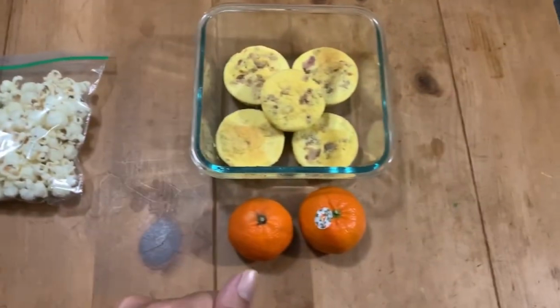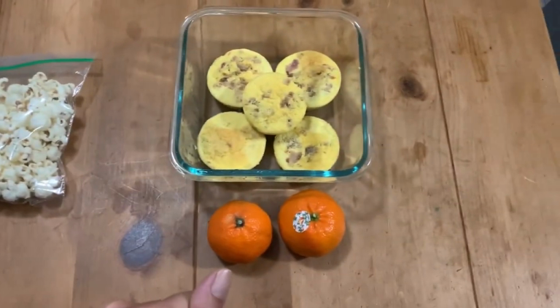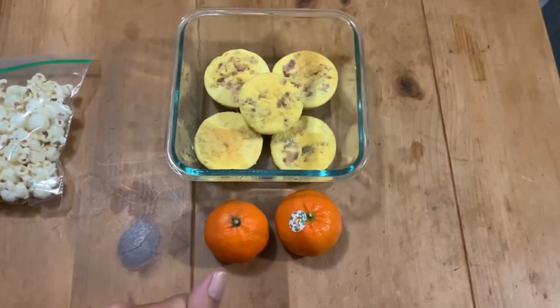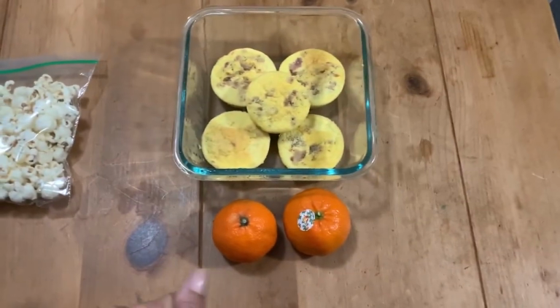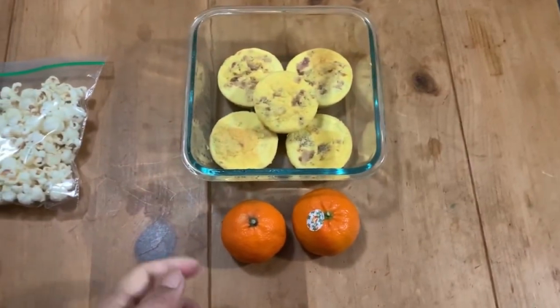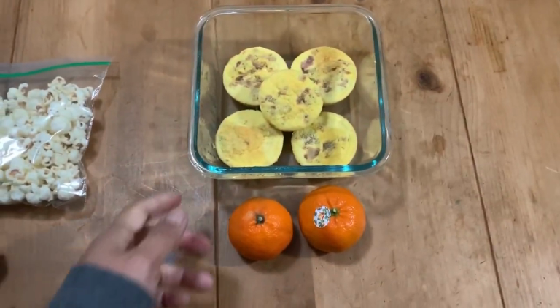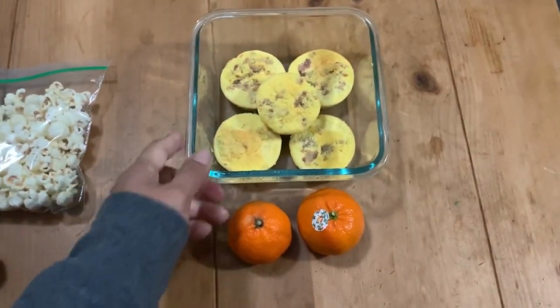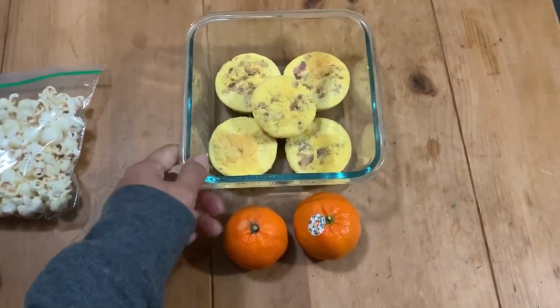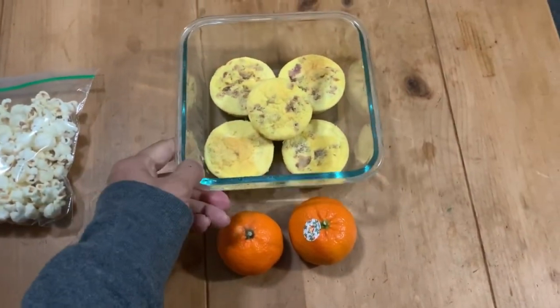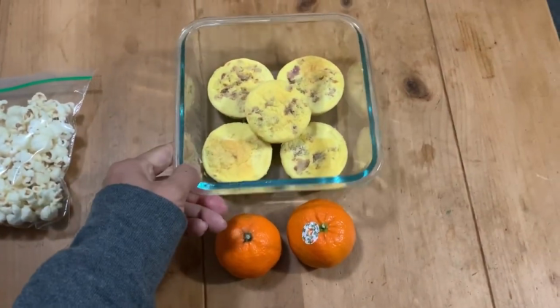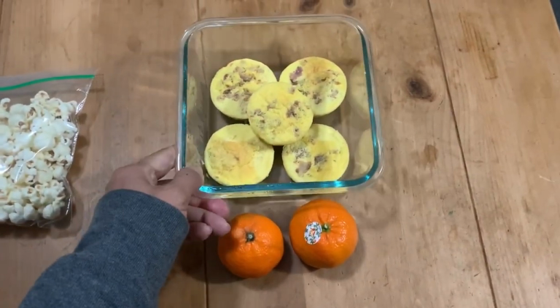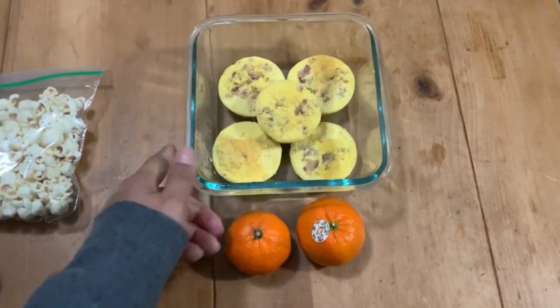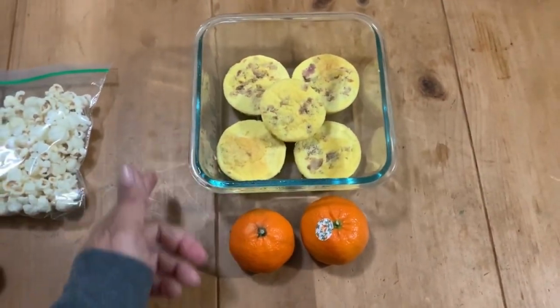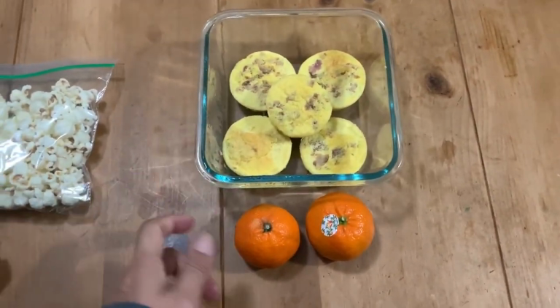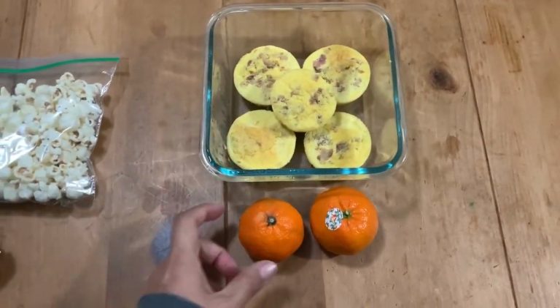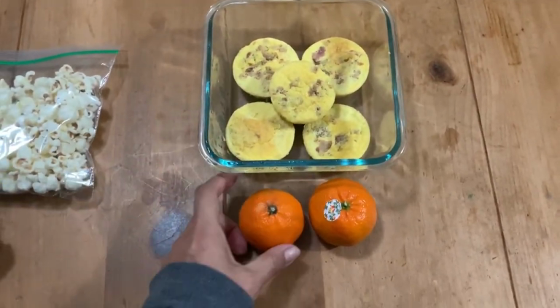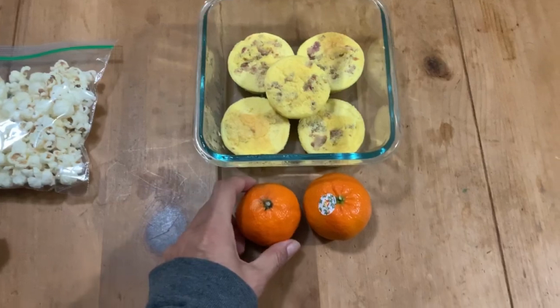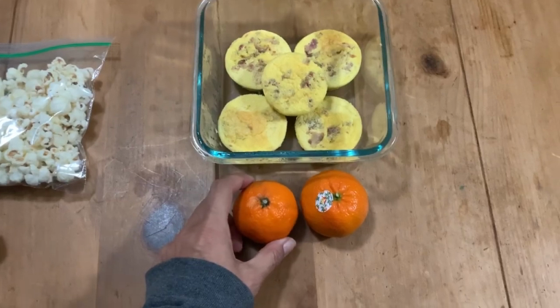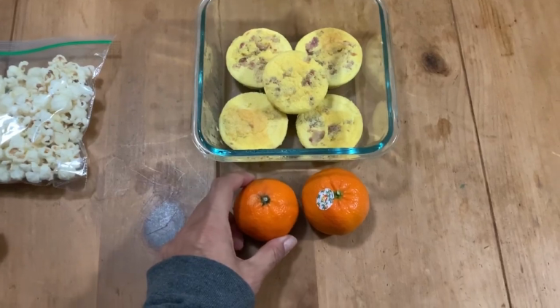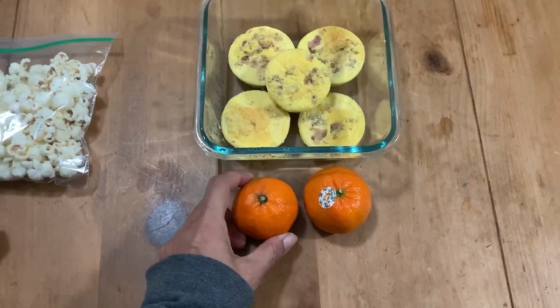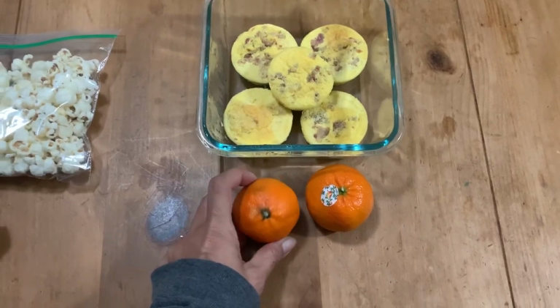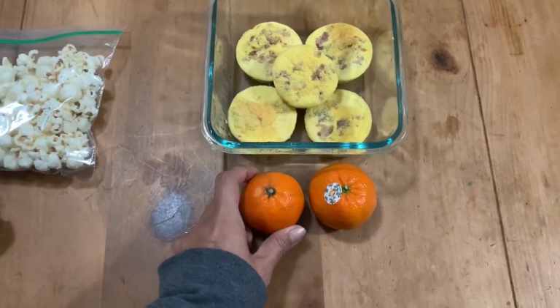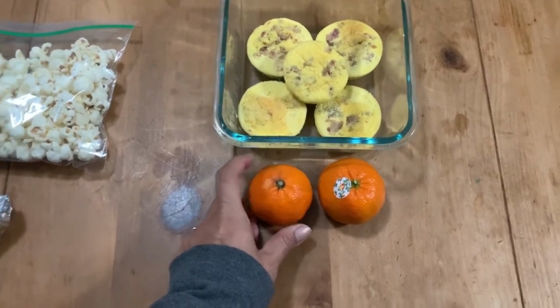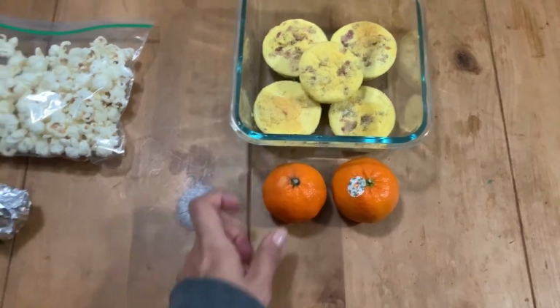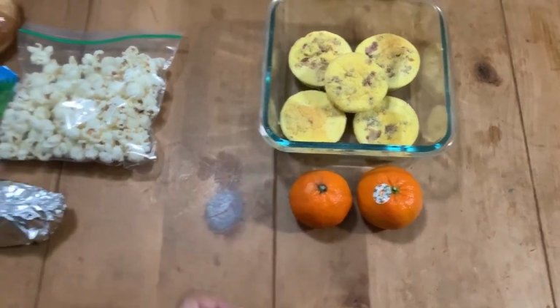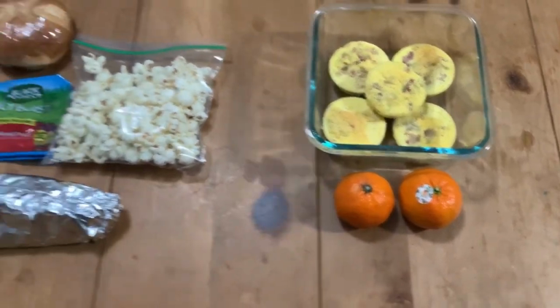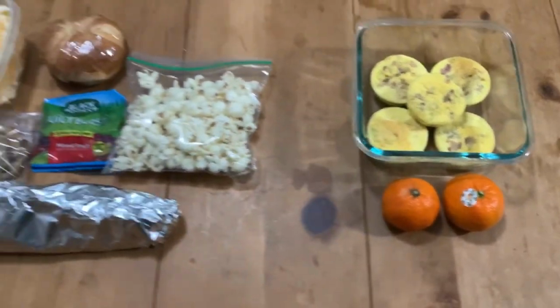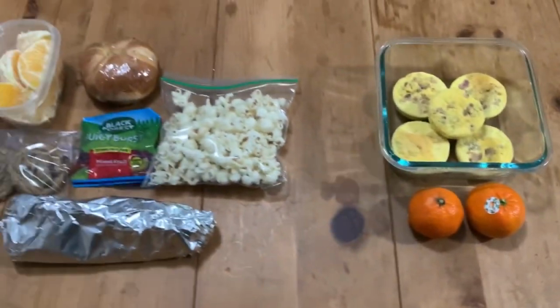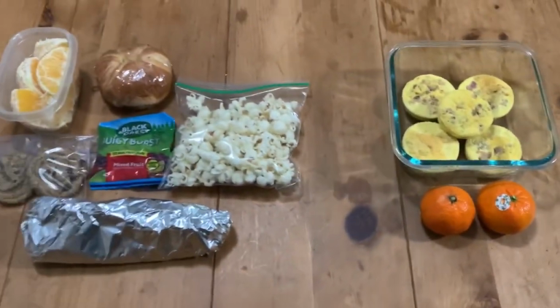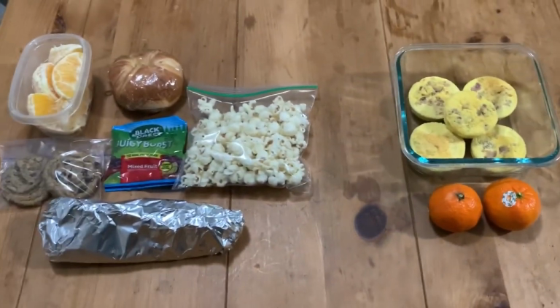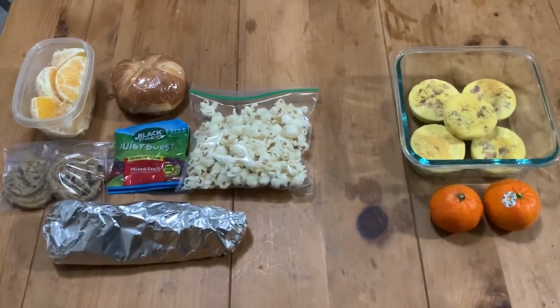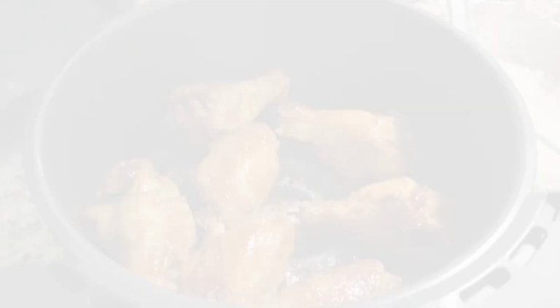Rob has a luncheon today, so I'm sitting in with the egg bites and some cuties, and that is our Monday.